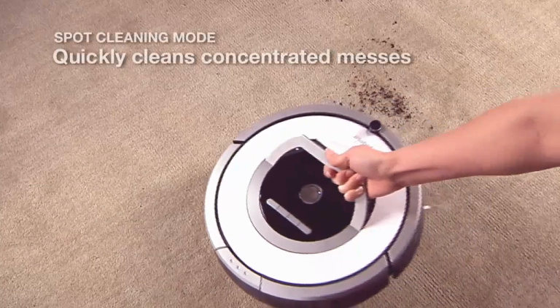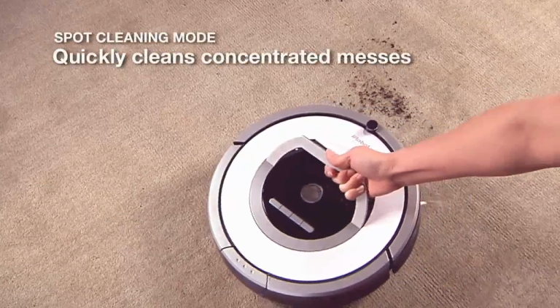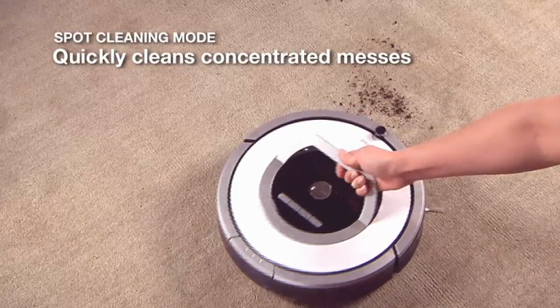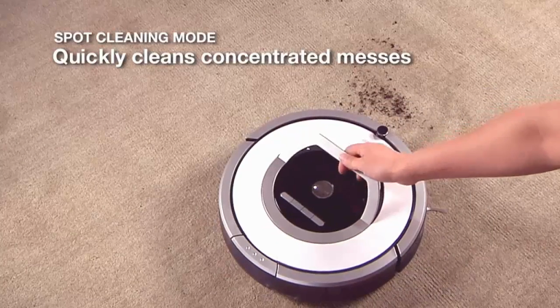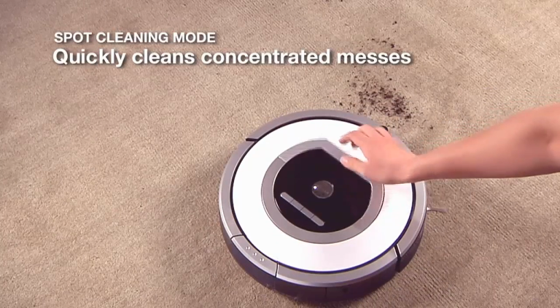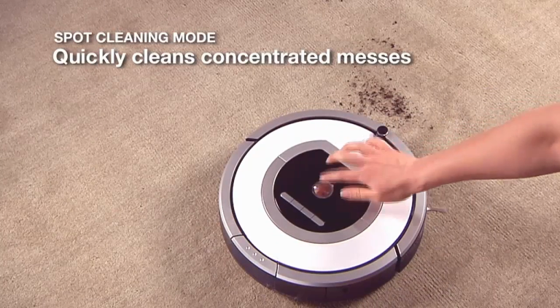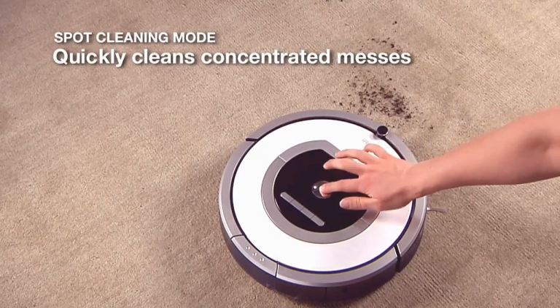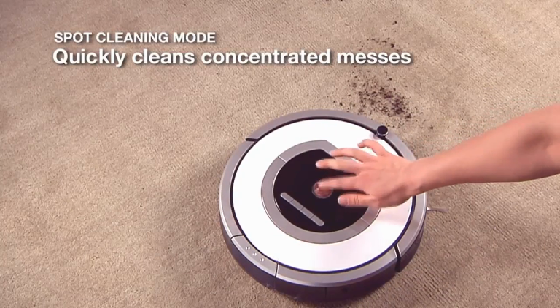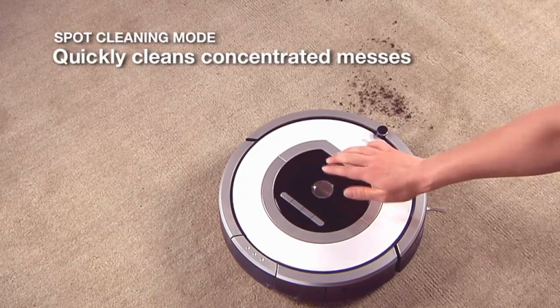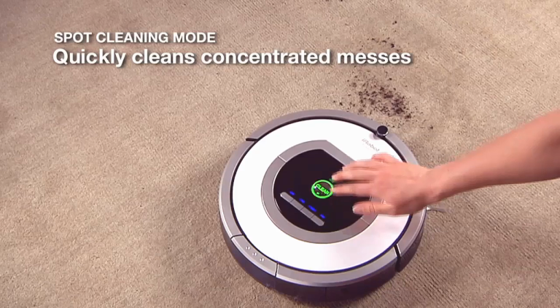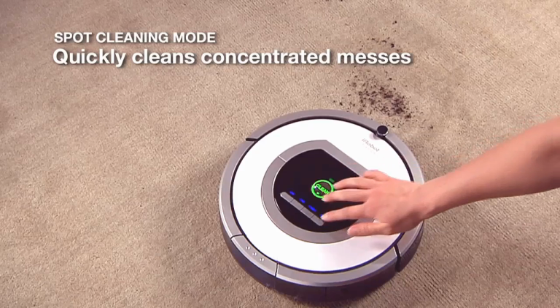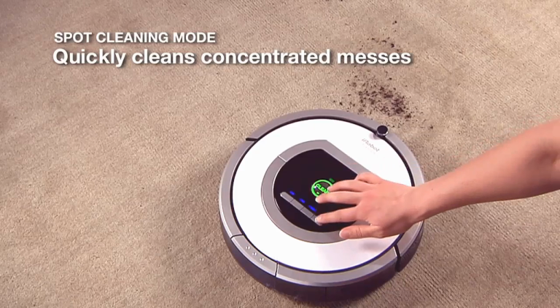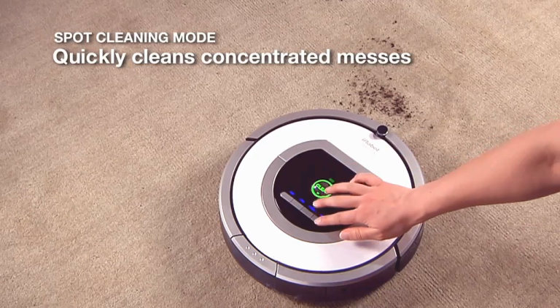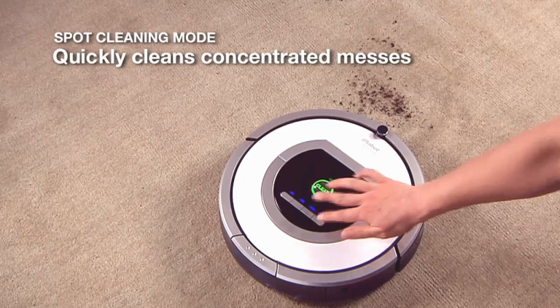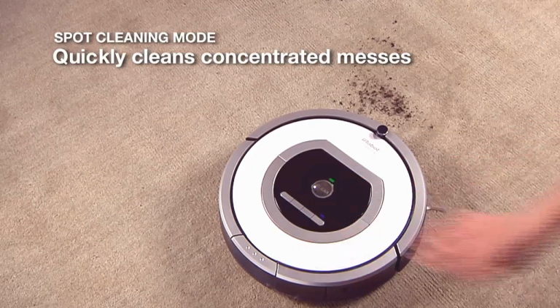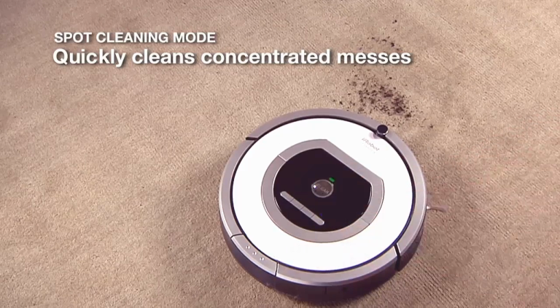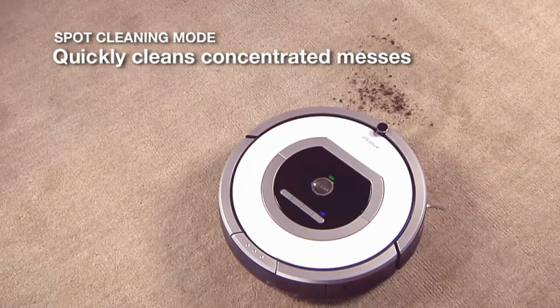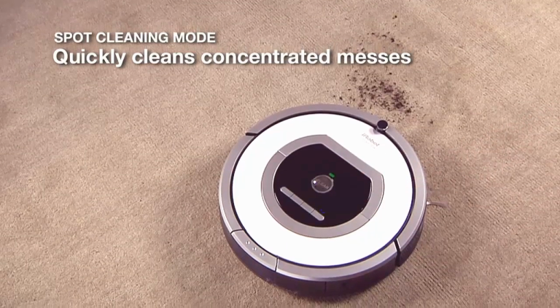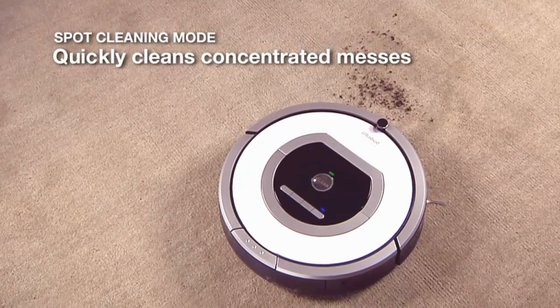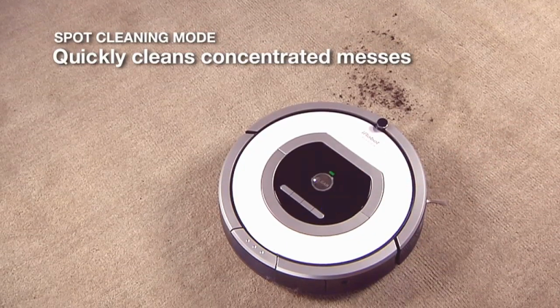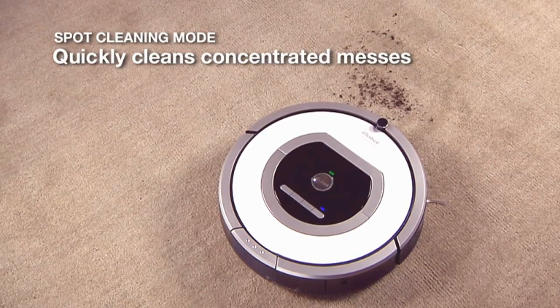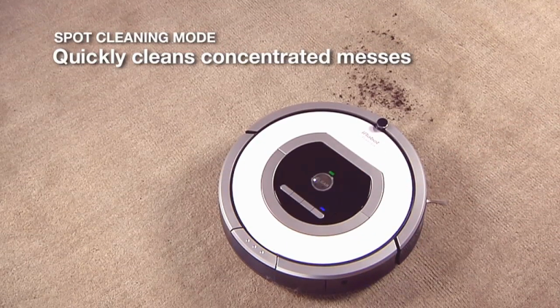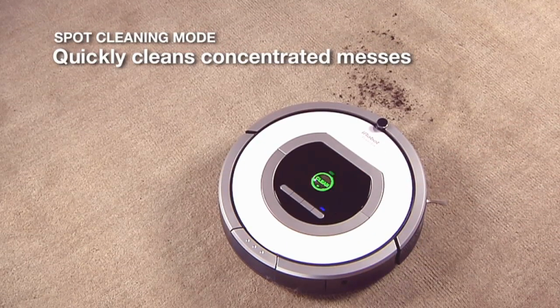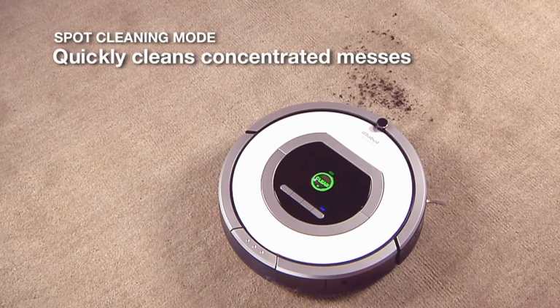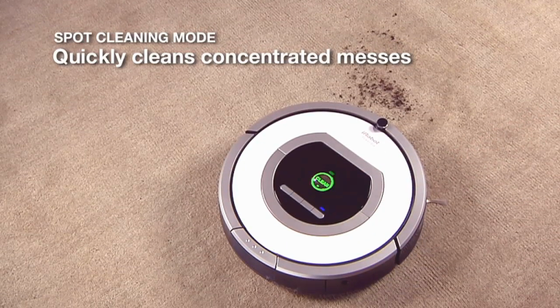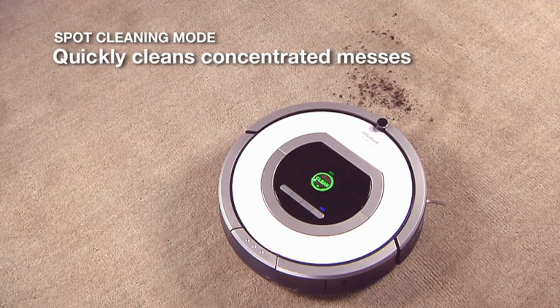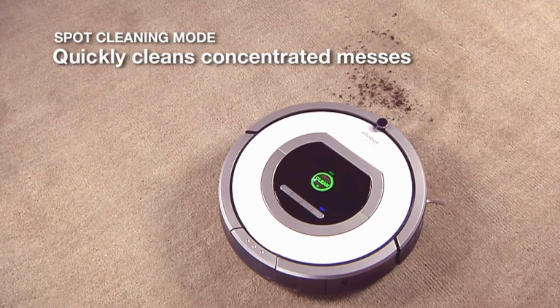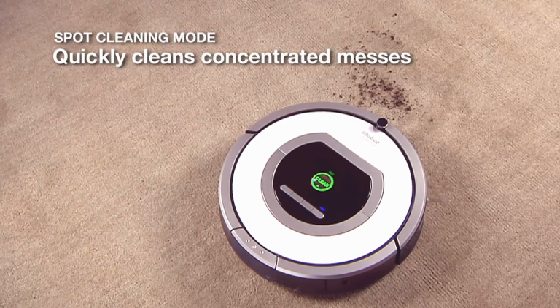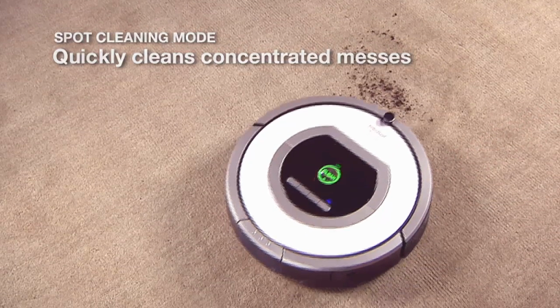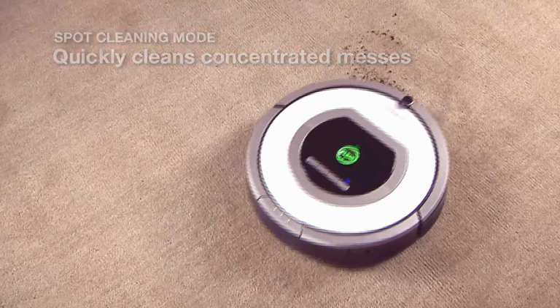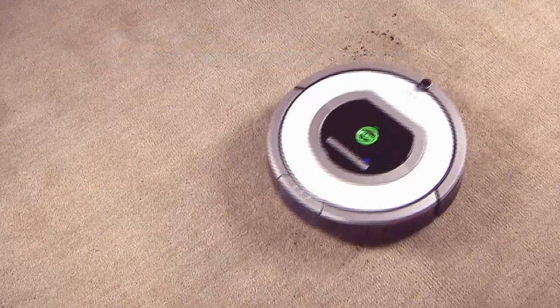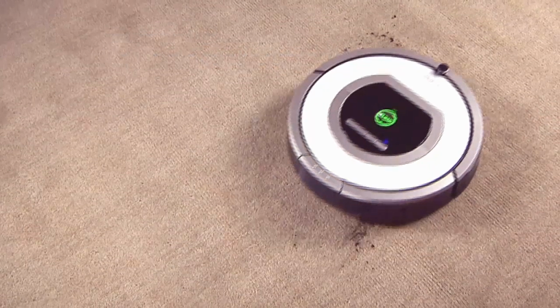For smaller and more concentrated messes, Roomba's spot-cleaning mode quickly gets rid of dirt and debris.